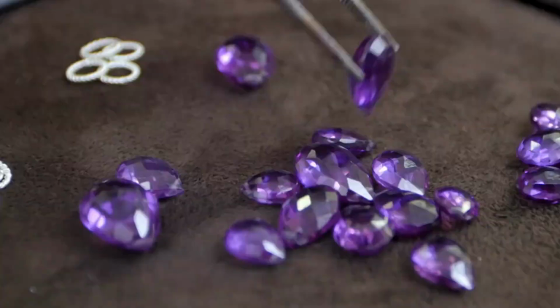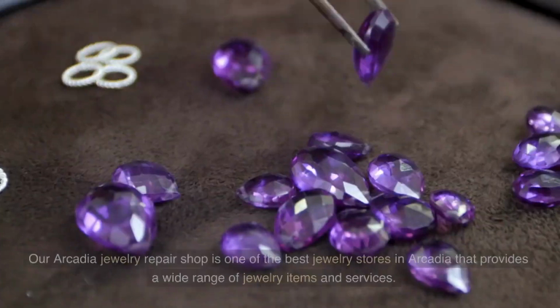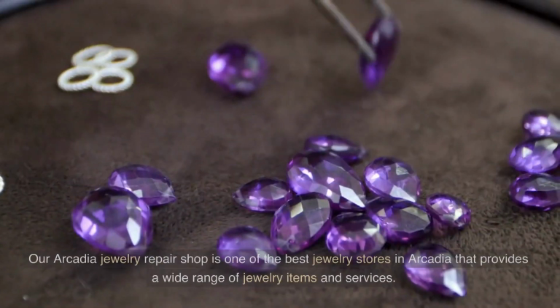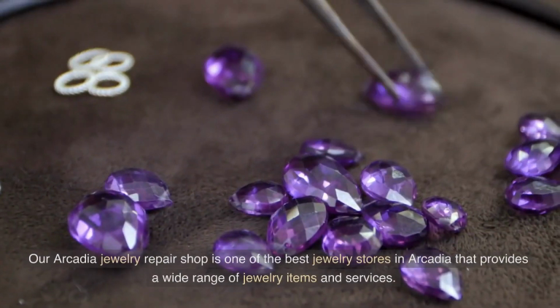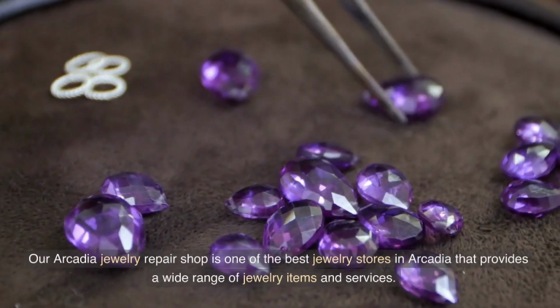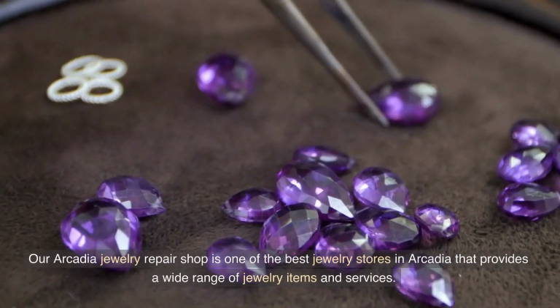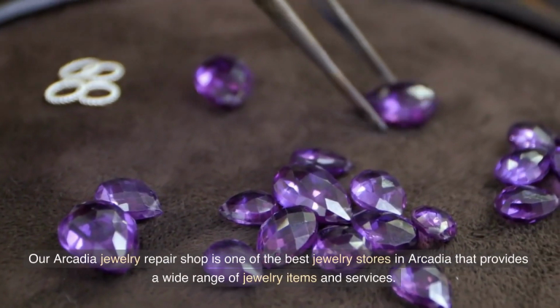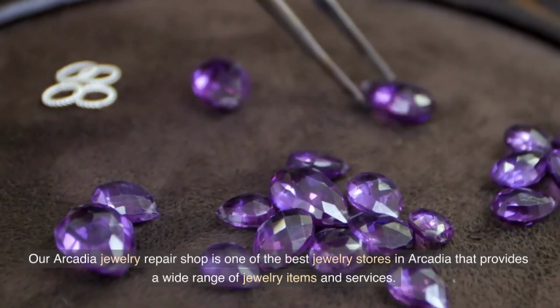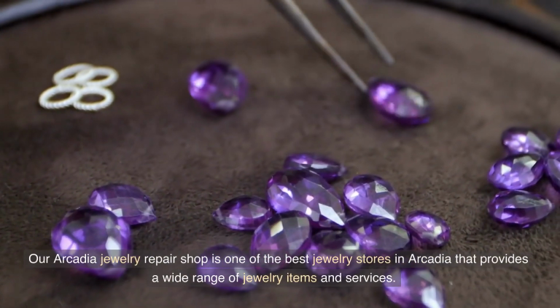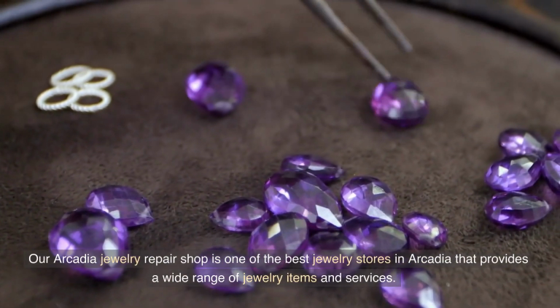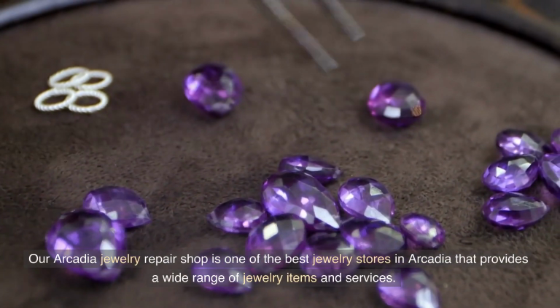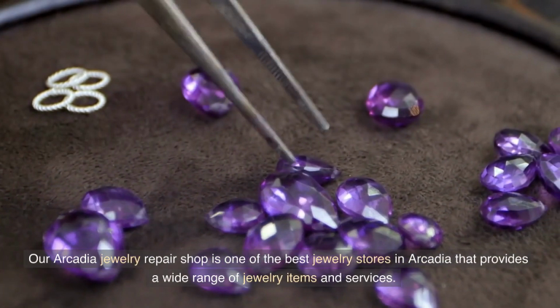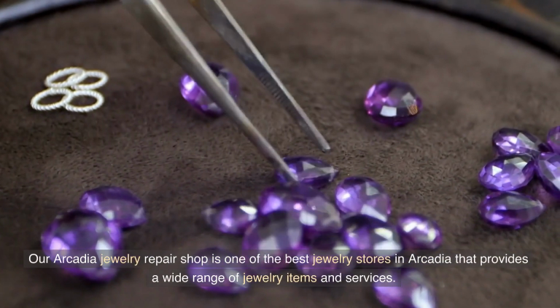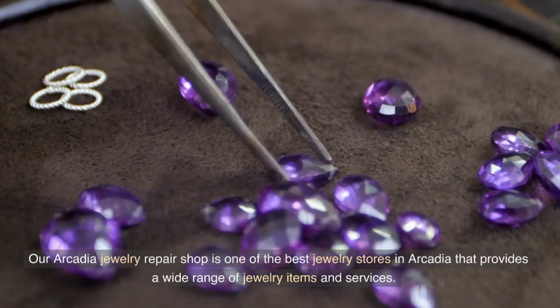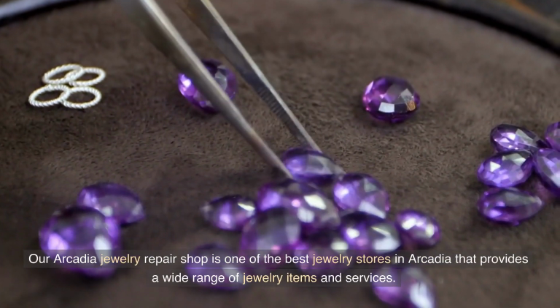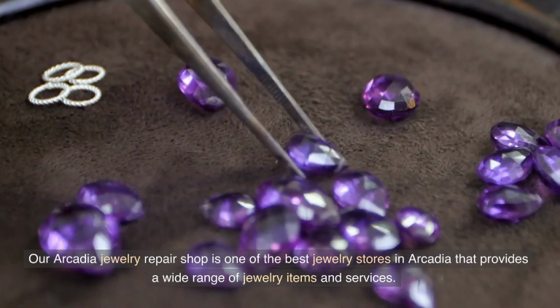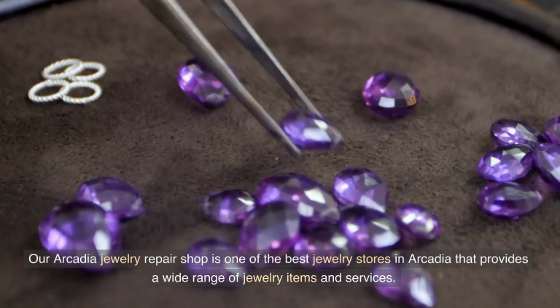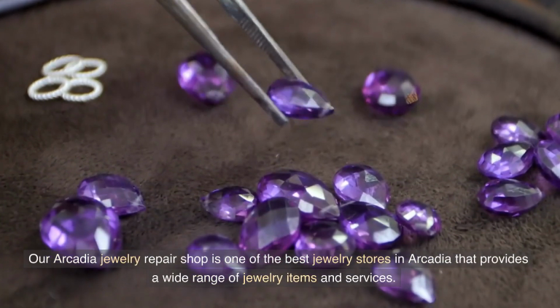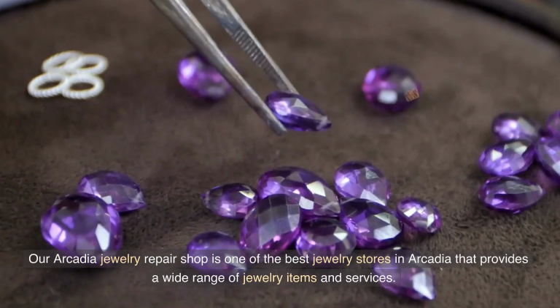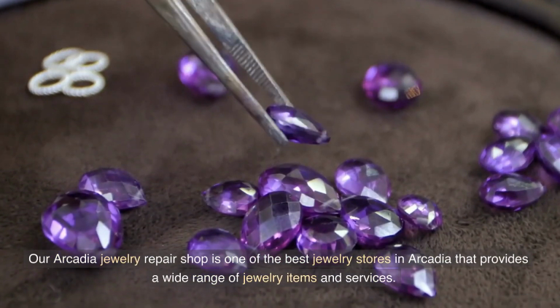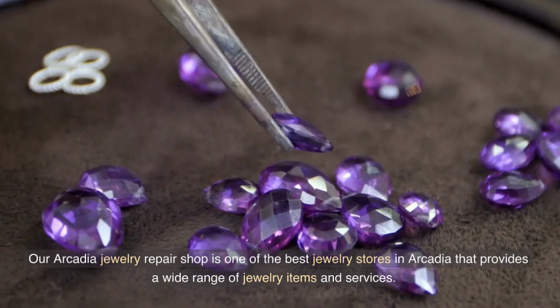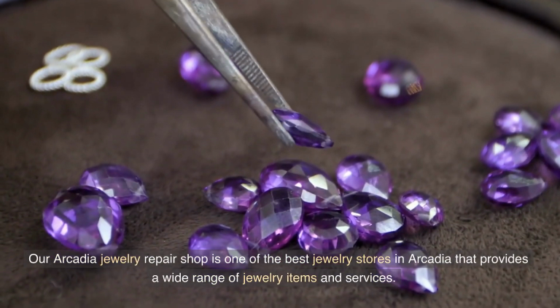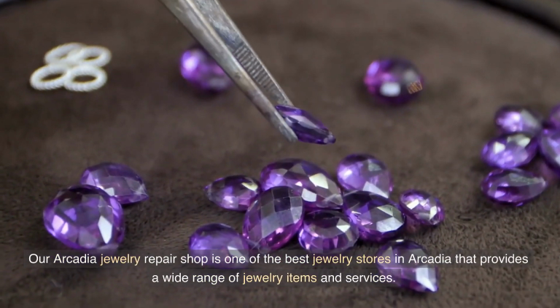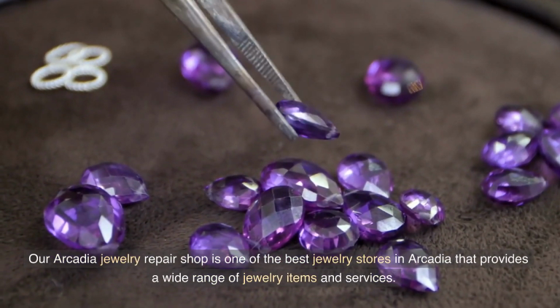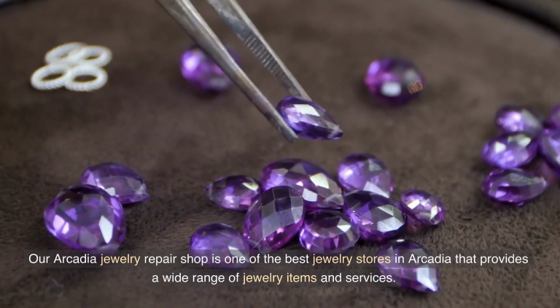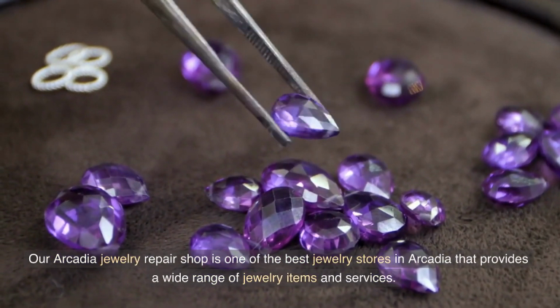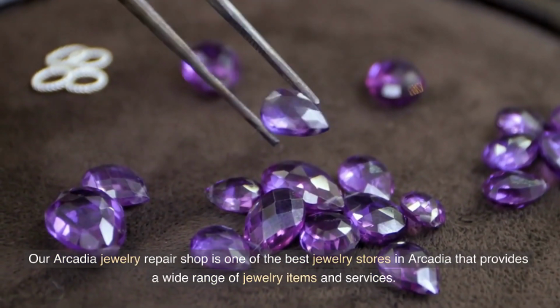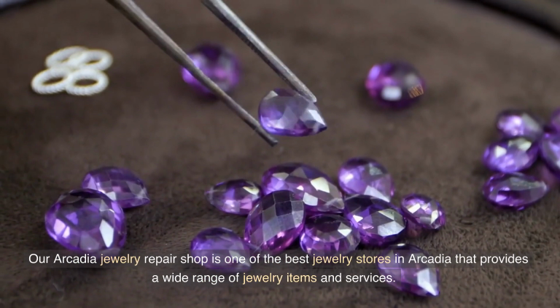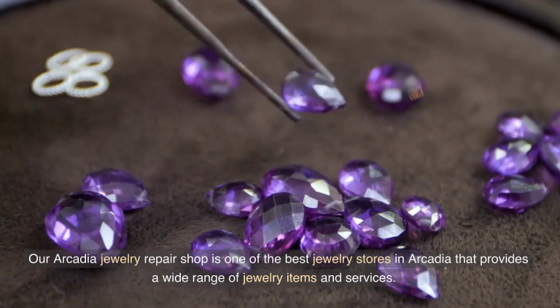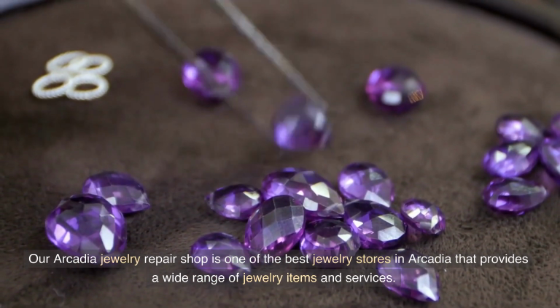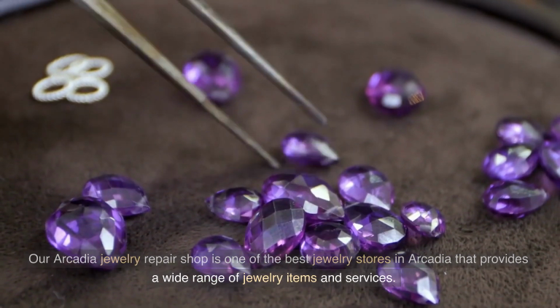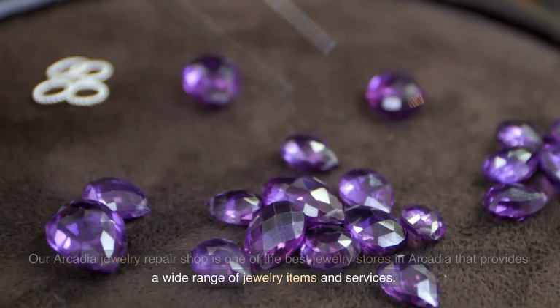Our Arcadia Jewelry Repair Shop is one of the best jewelry stores in Arcadia that provides a wide range of jewelry items and services.